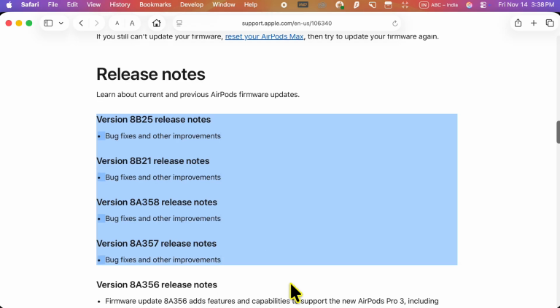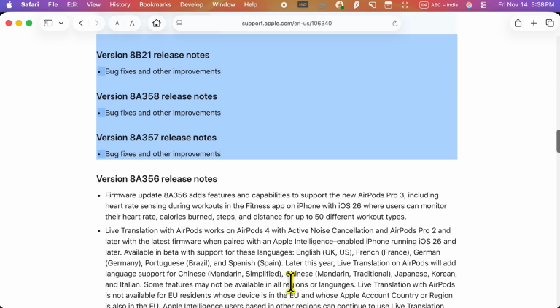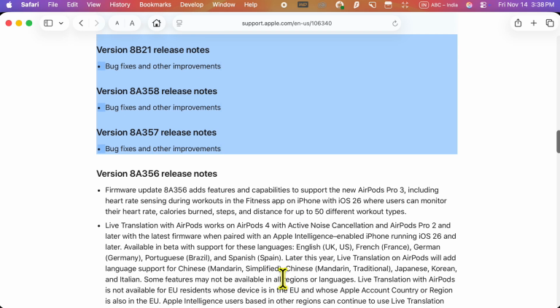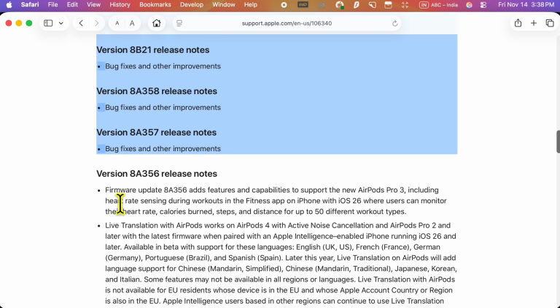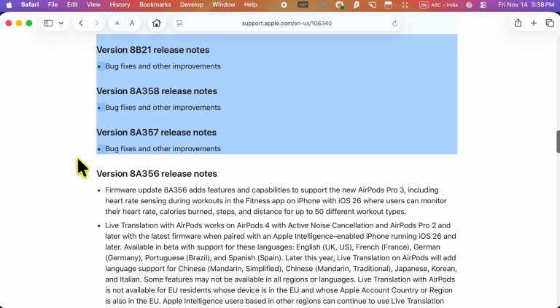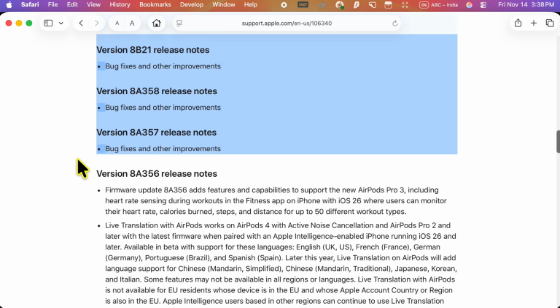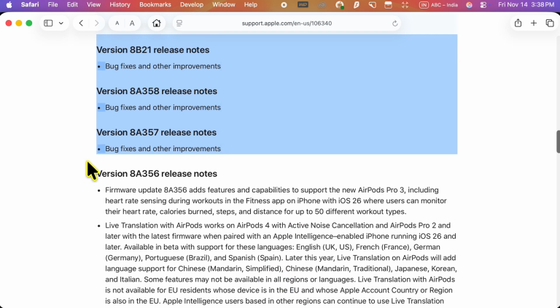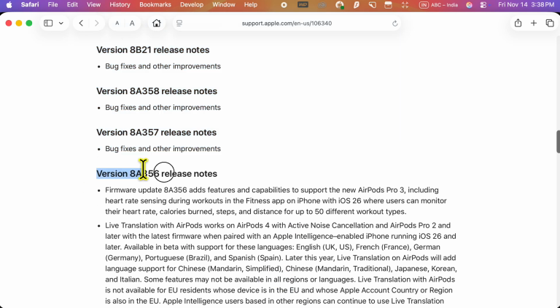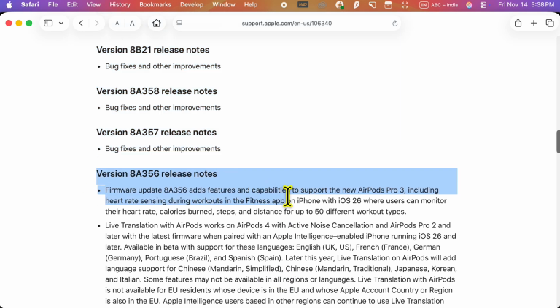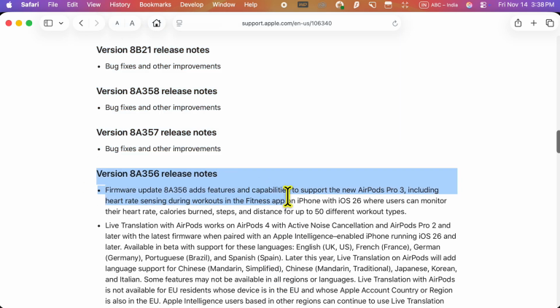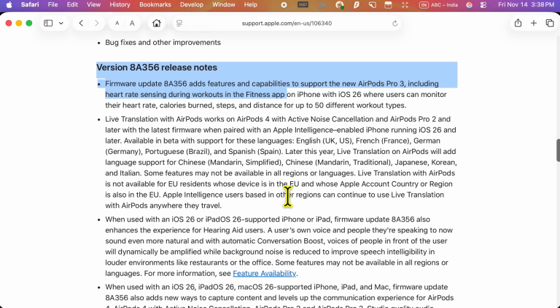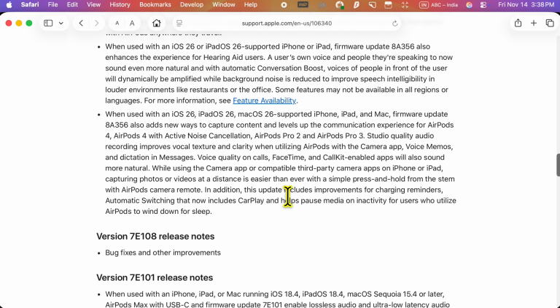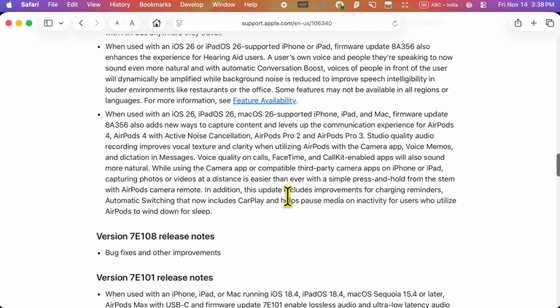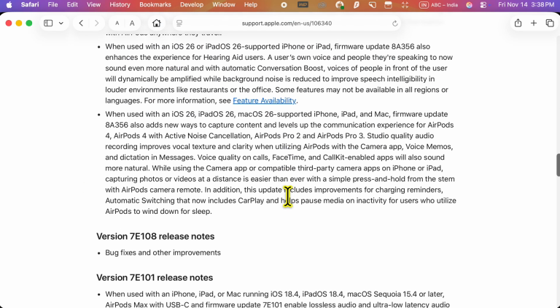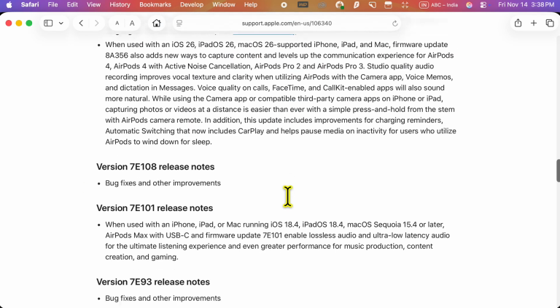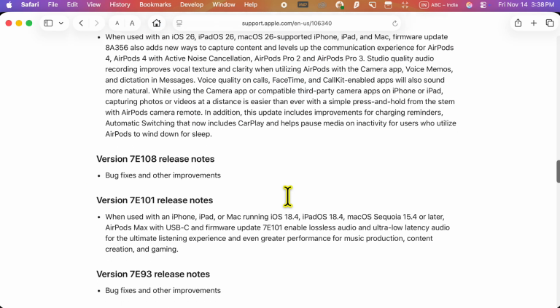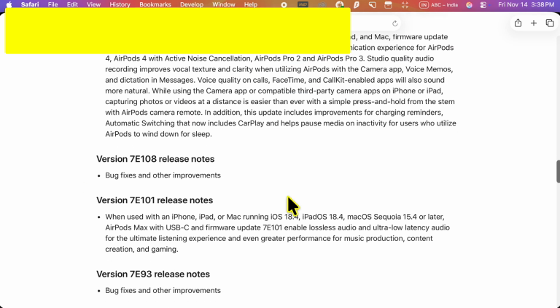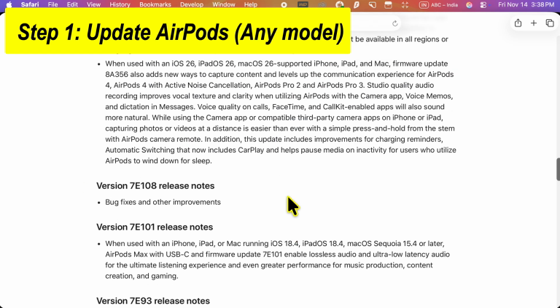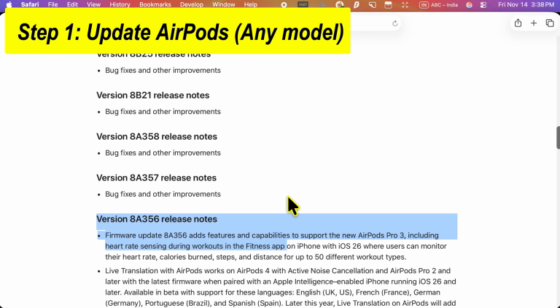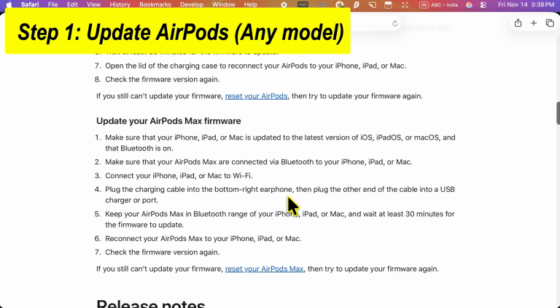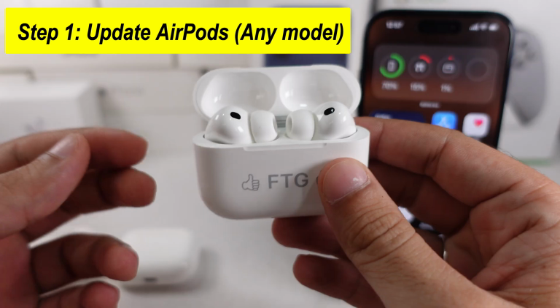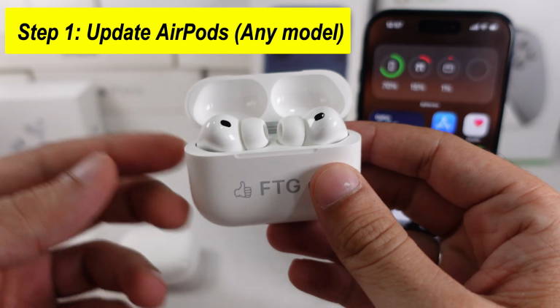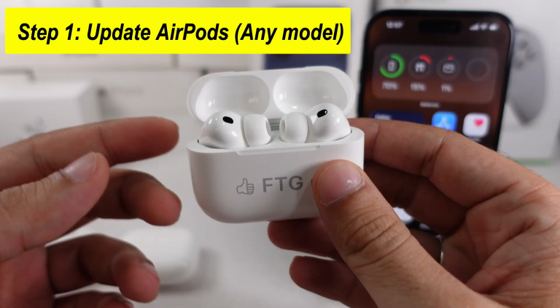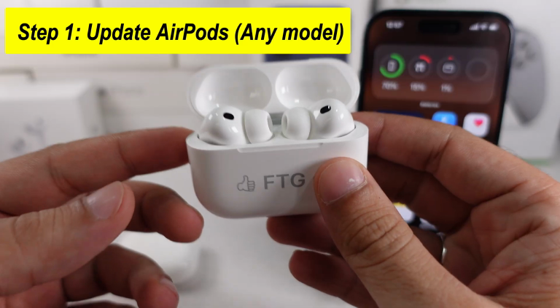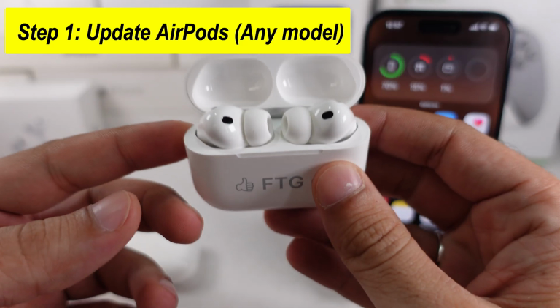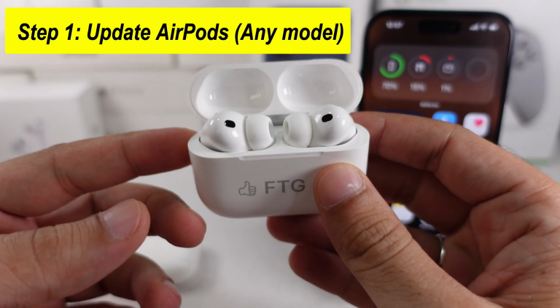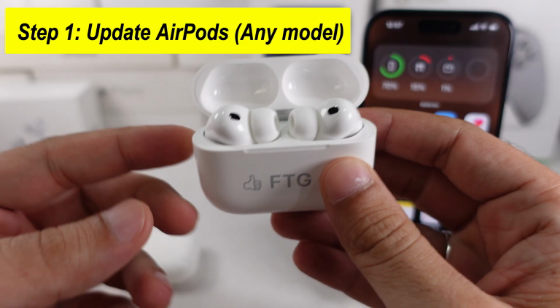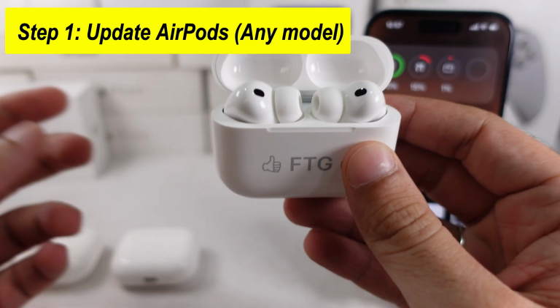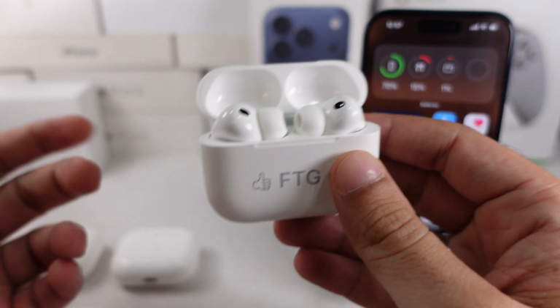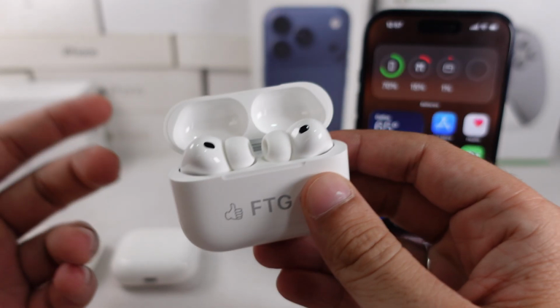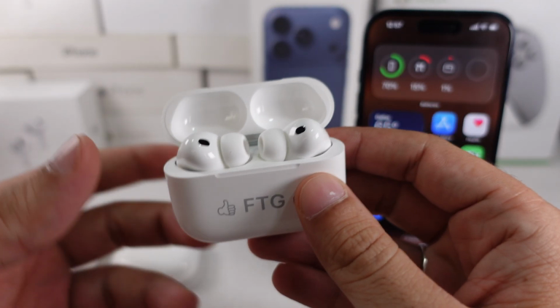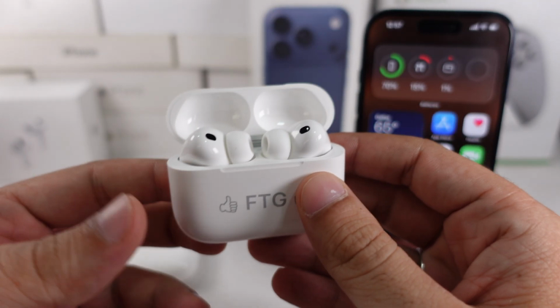If your AirPods have an old version, then proceed with the next step. Here's how to update your AirPods to the latest firmware.